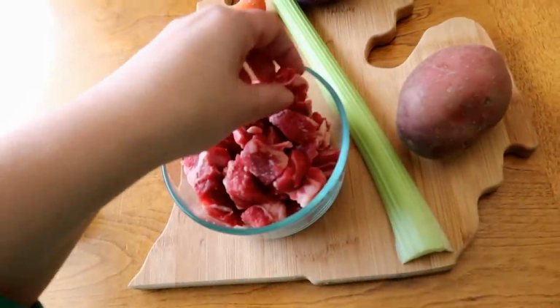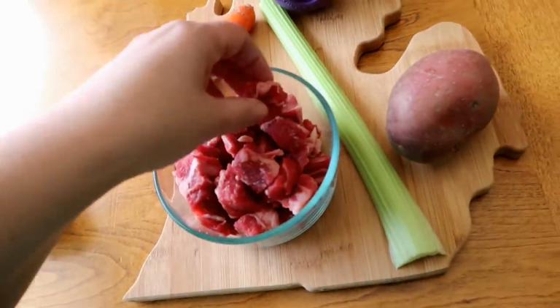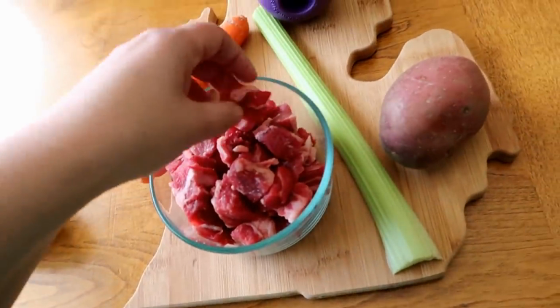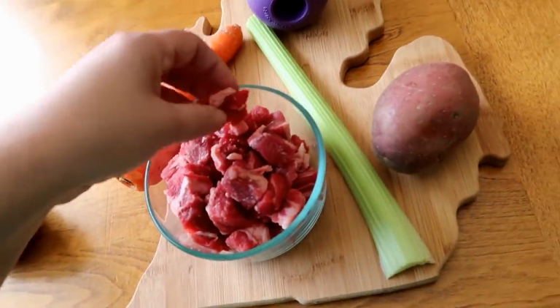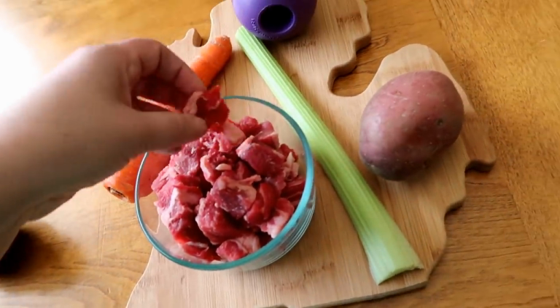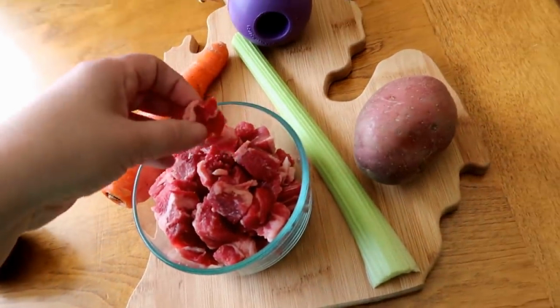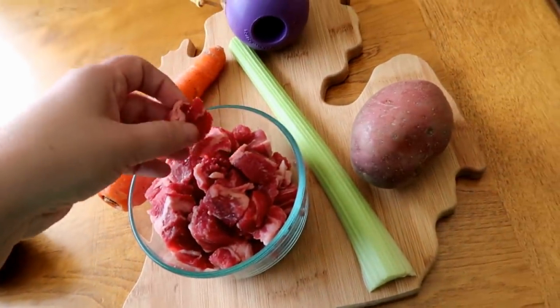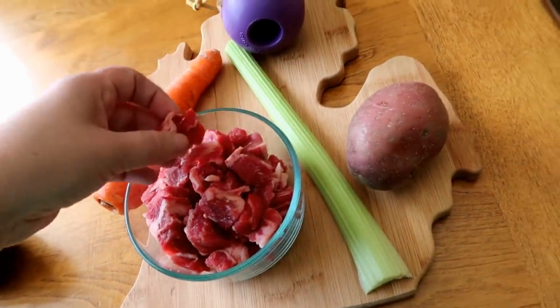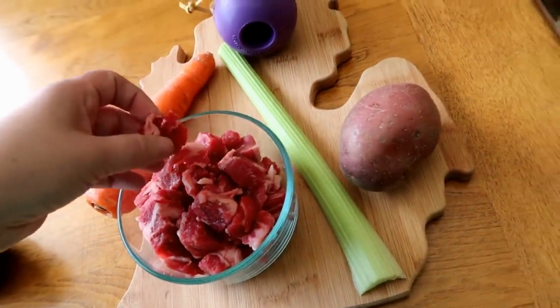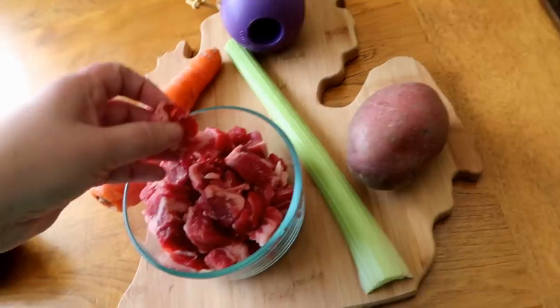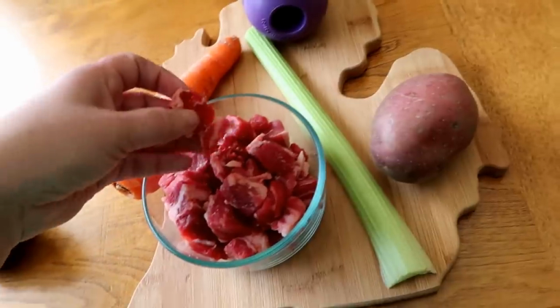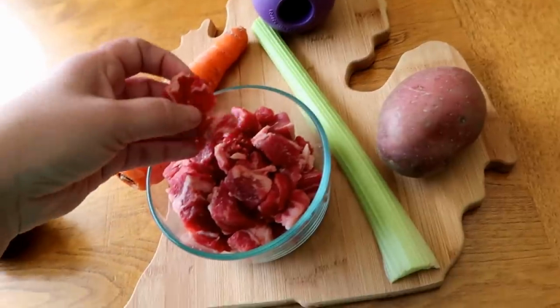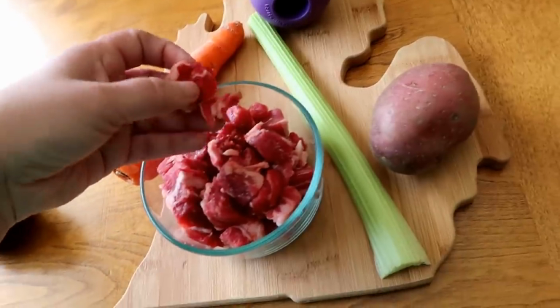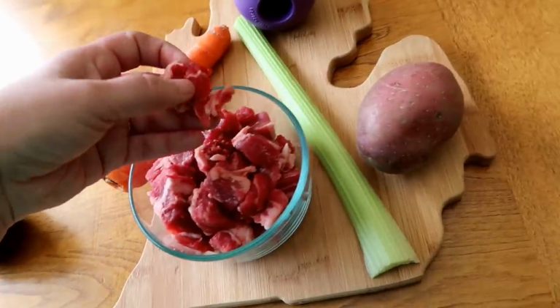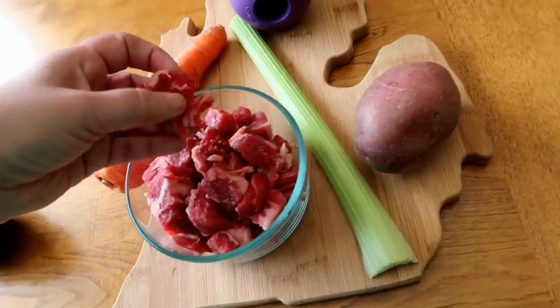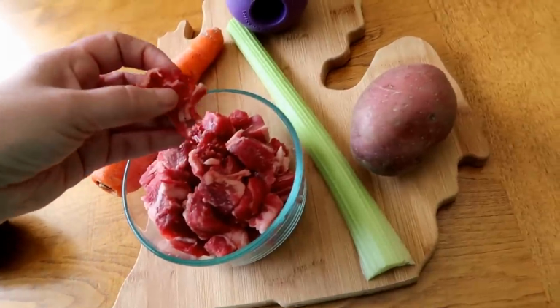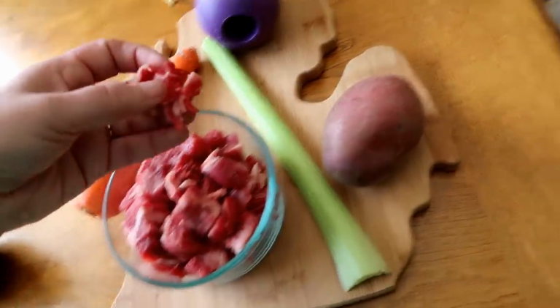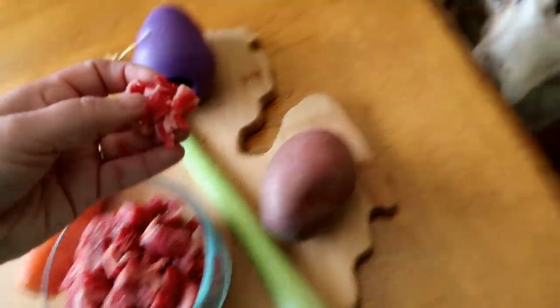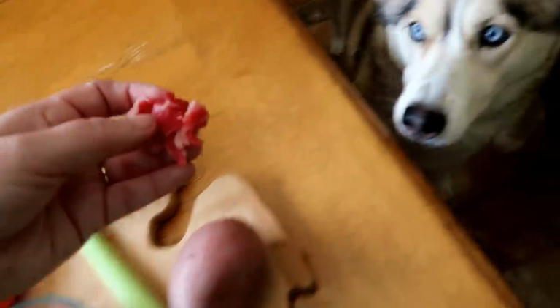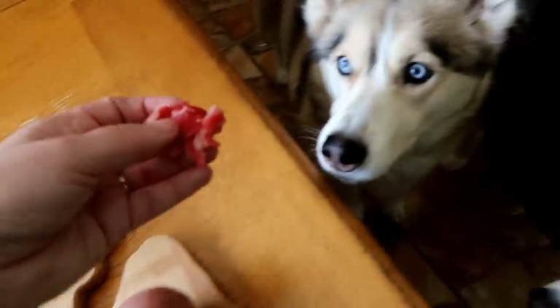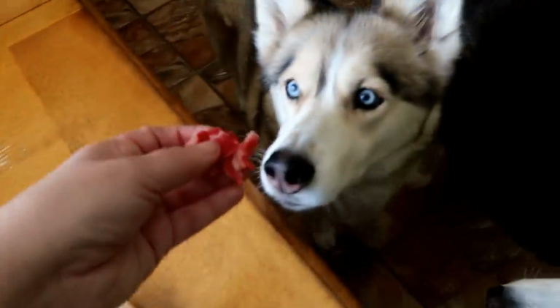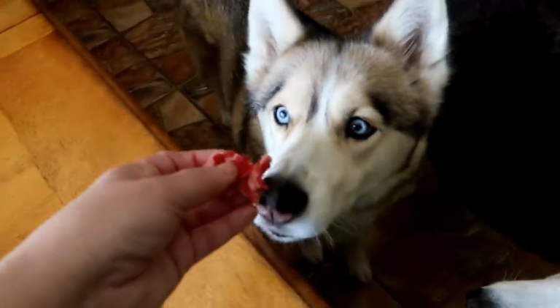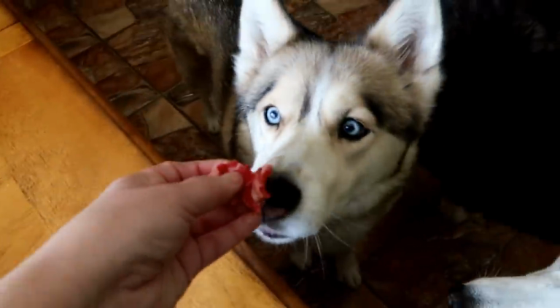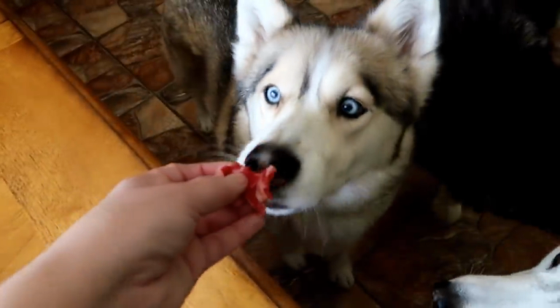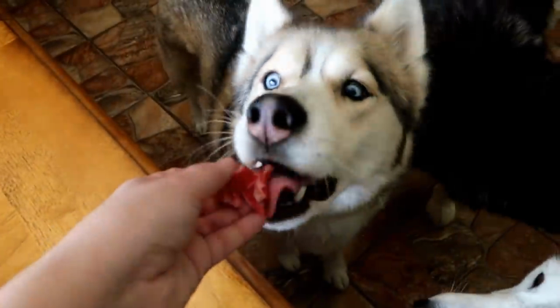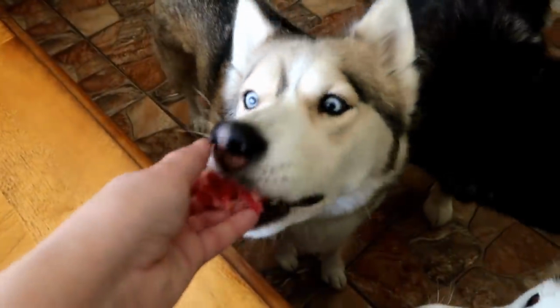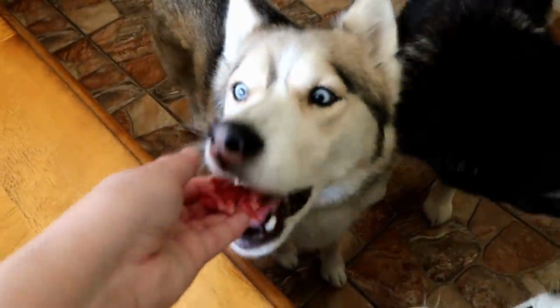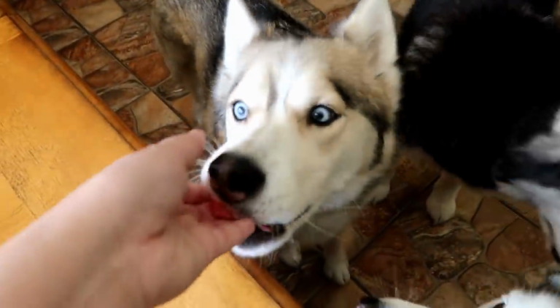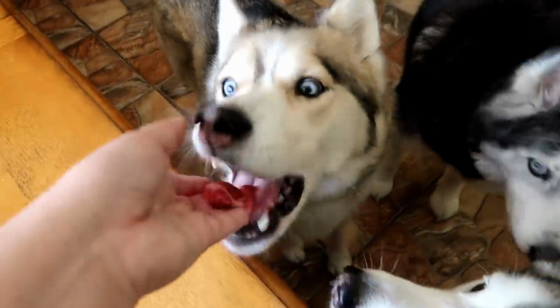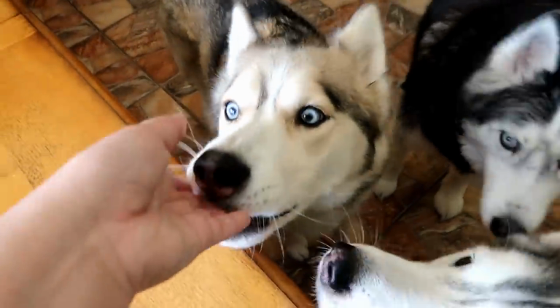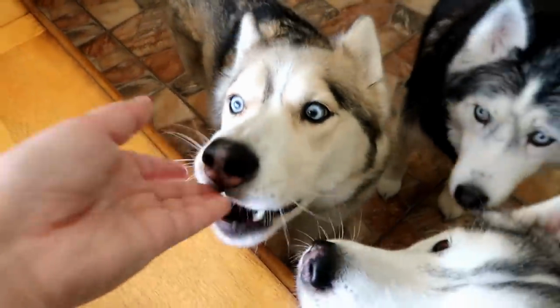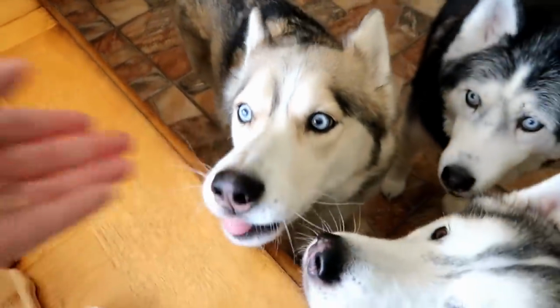By the way, if you're not comfortable feeding your dogs raw meat, don't do it. We are going to cook this for the recipe, but the girls have all had raw before.